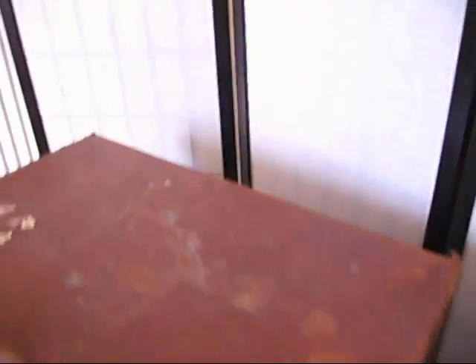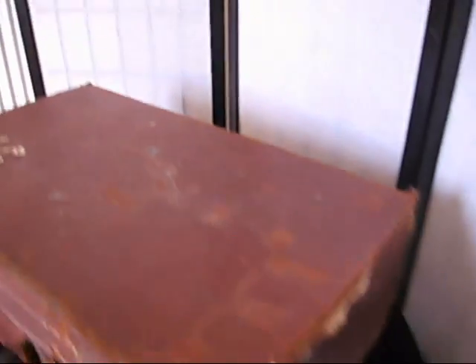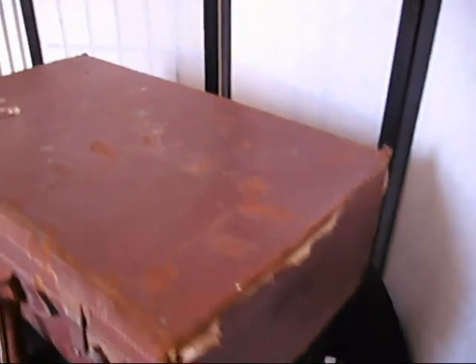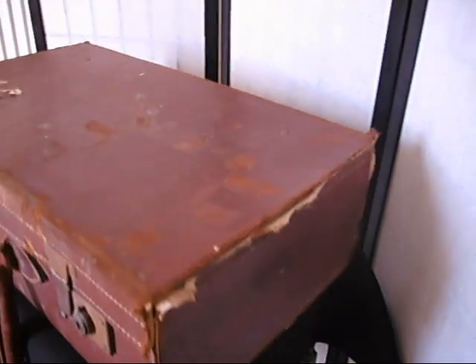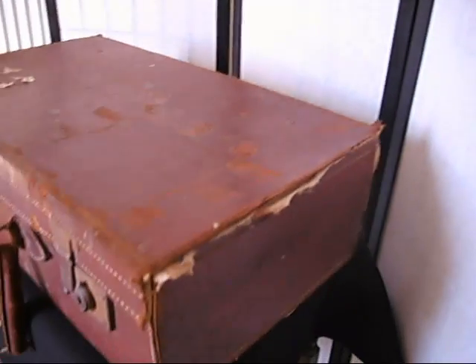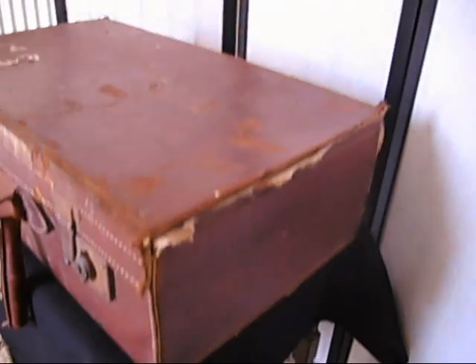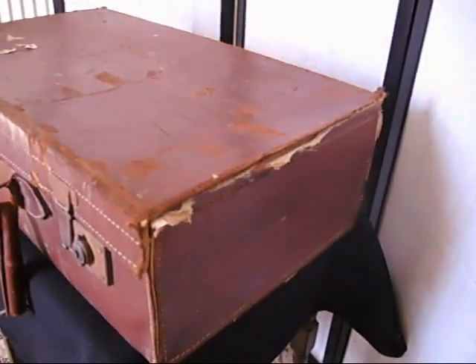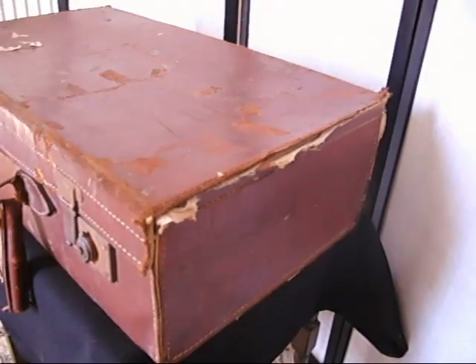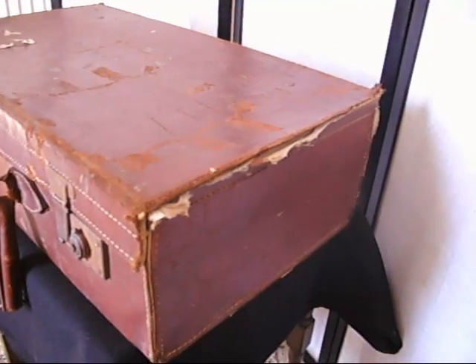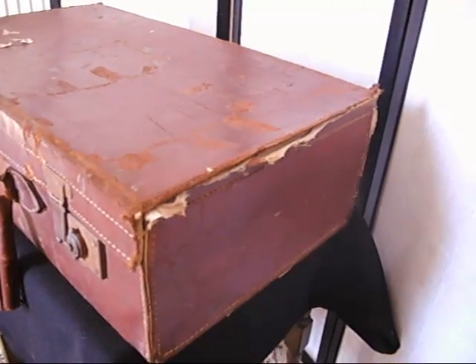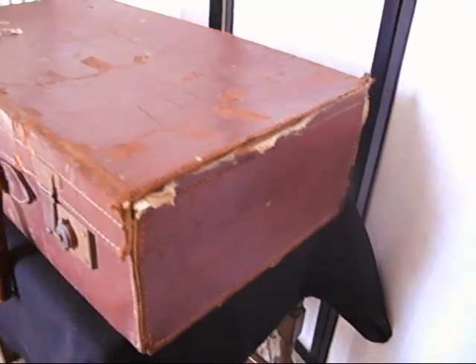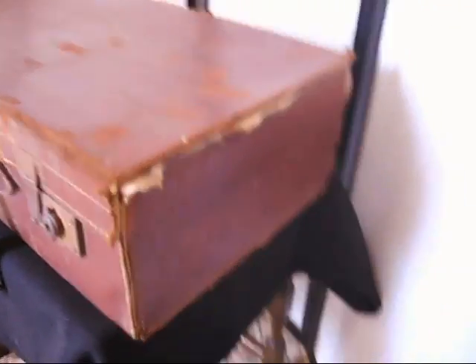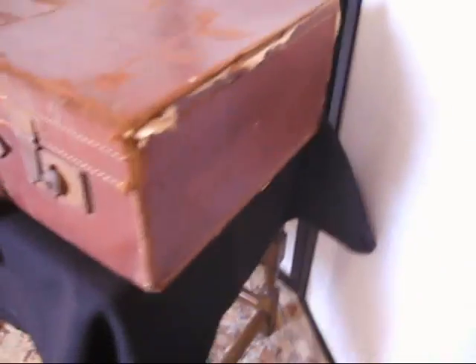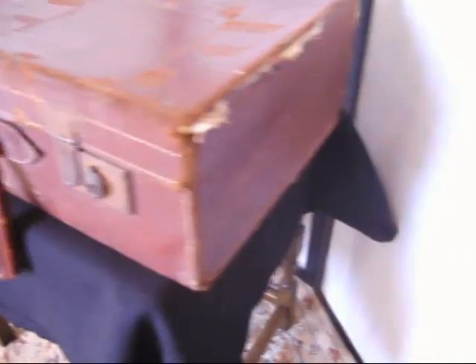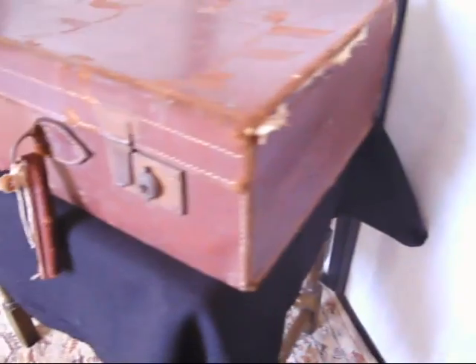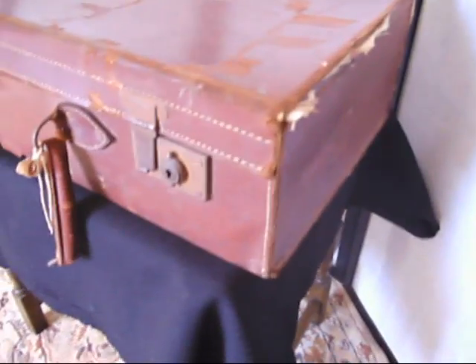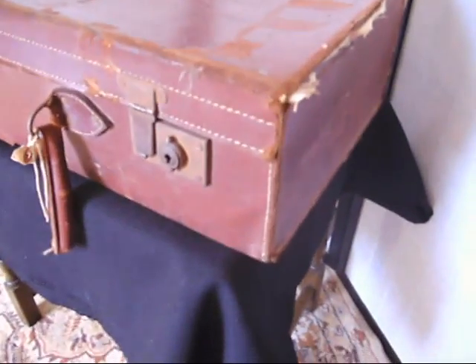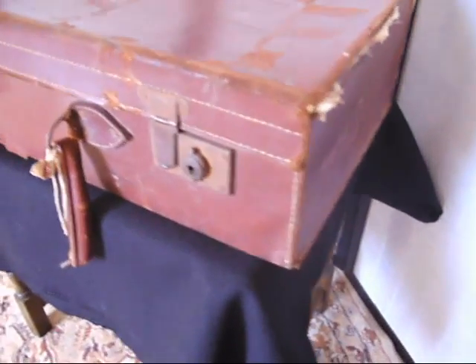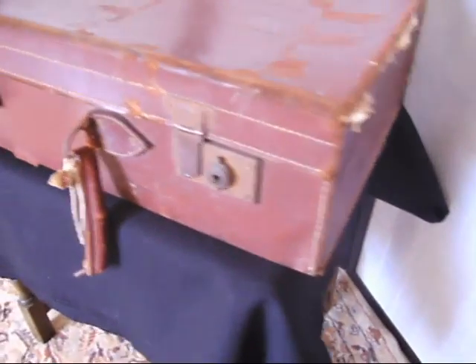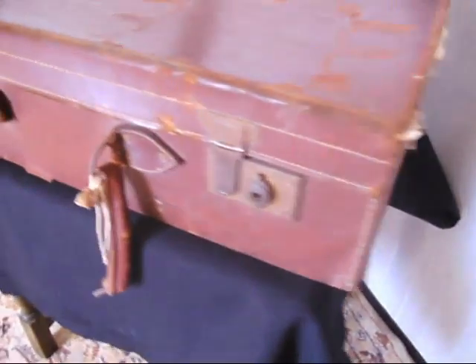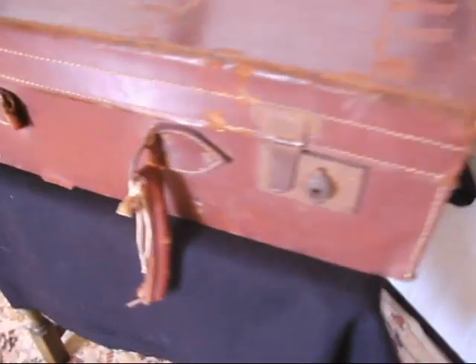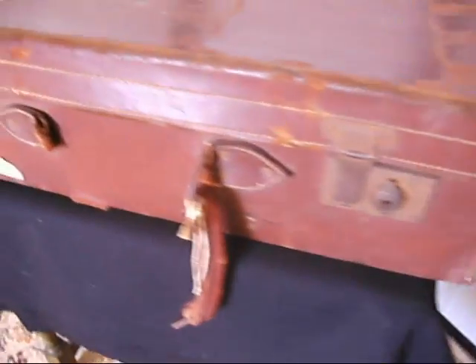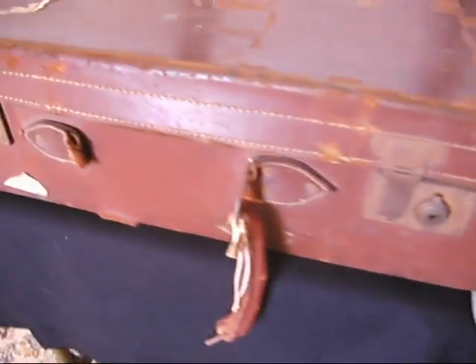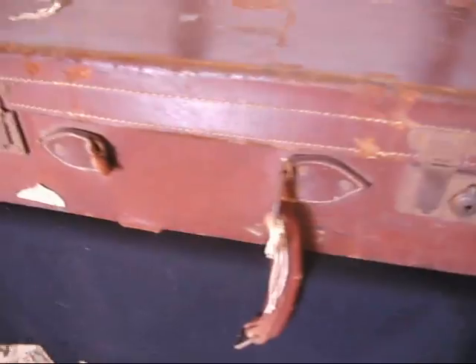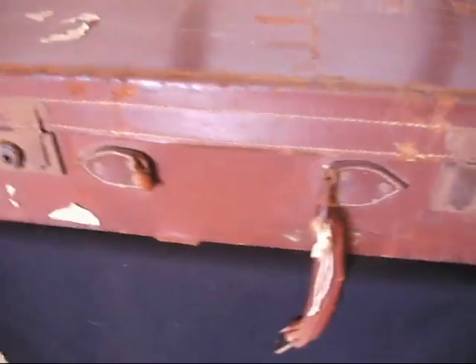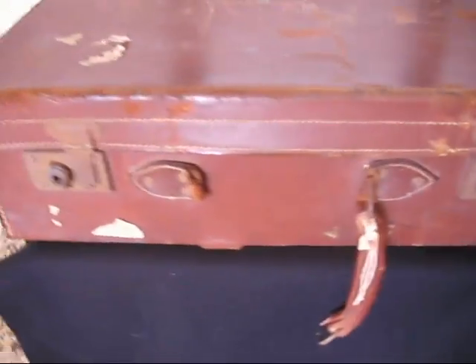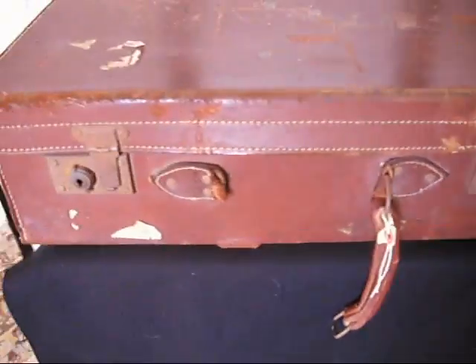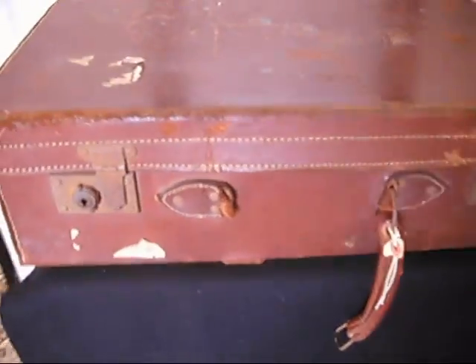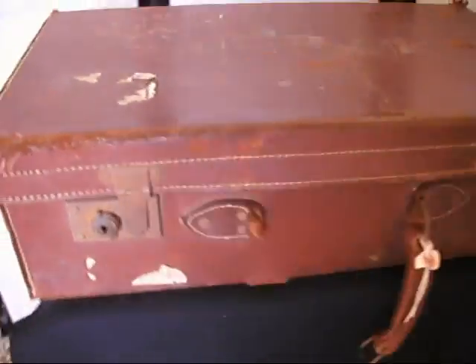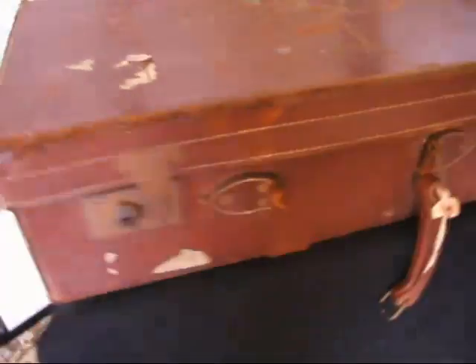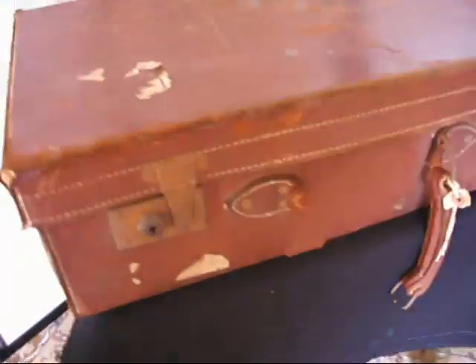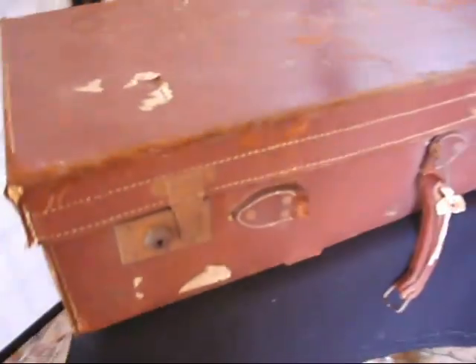It makes a great prop. We sell a lot of these as wedding props. People put them on the back of their car on their way over their holidays. It's a bit of a gag.